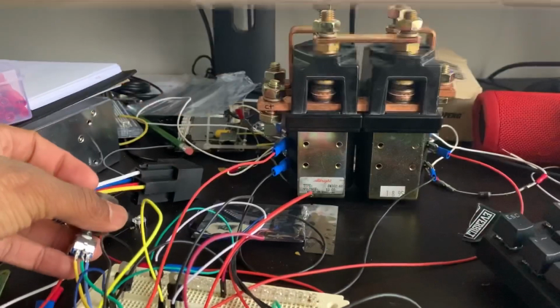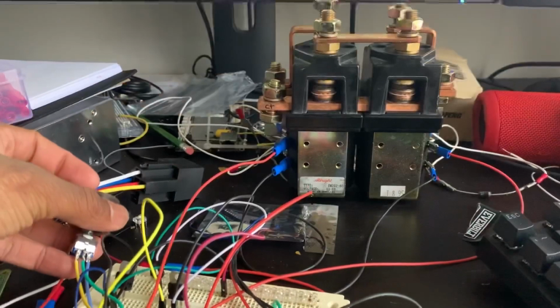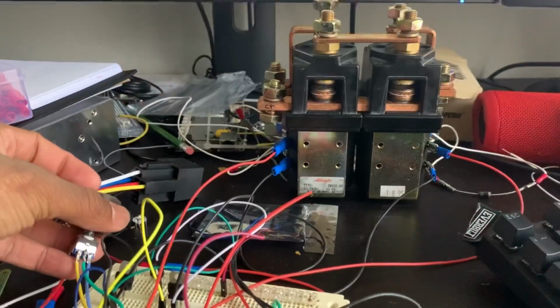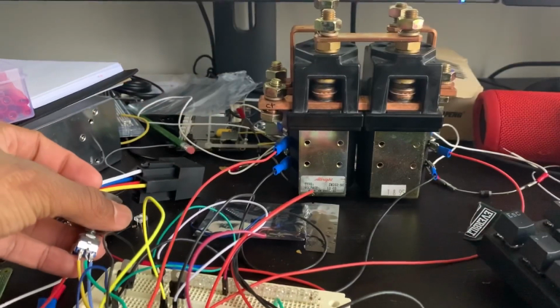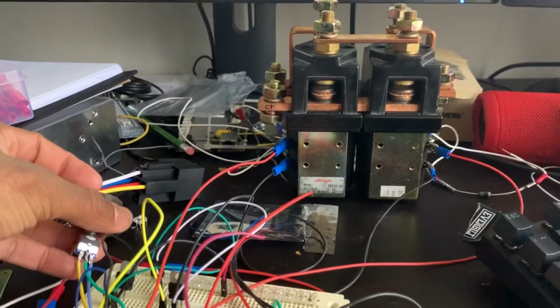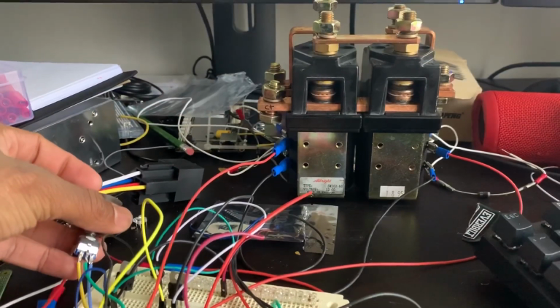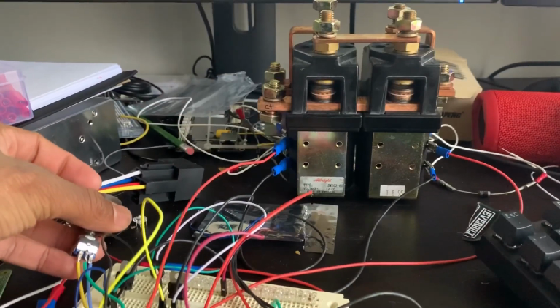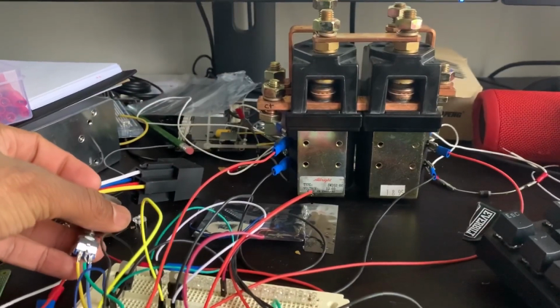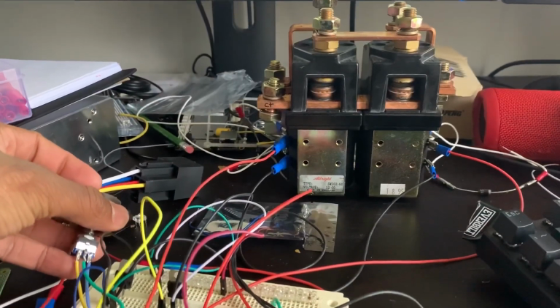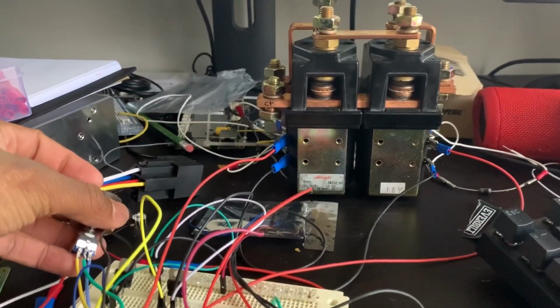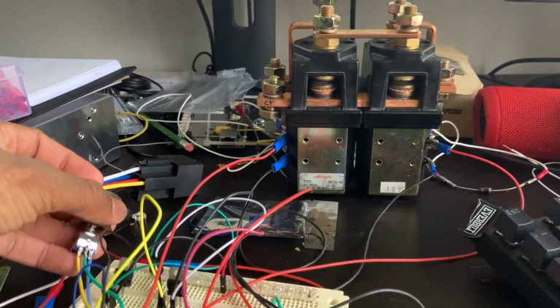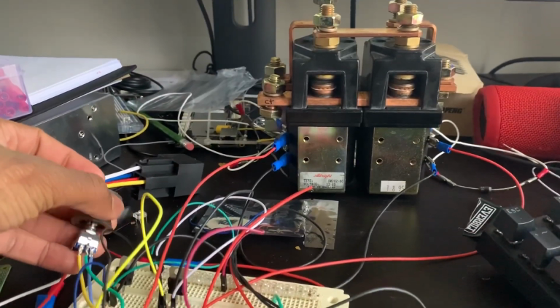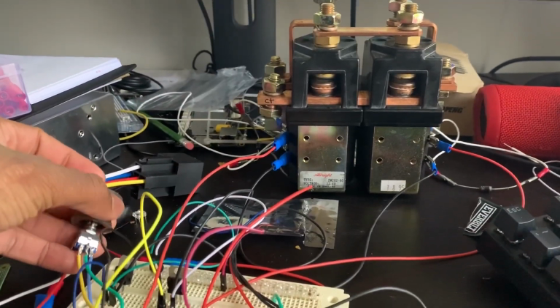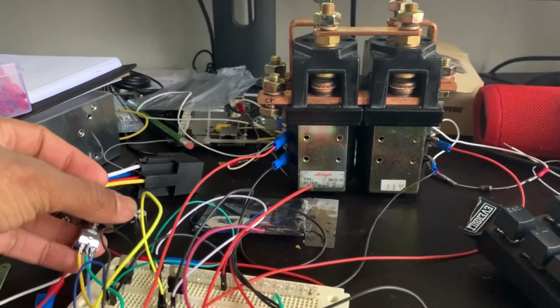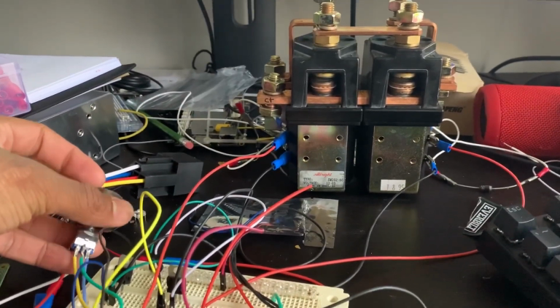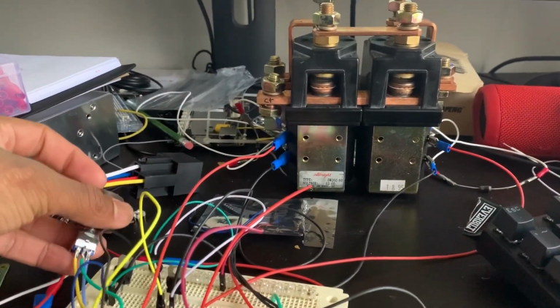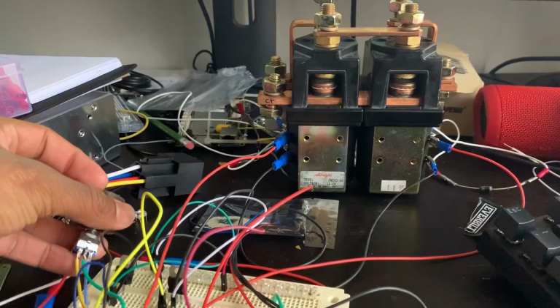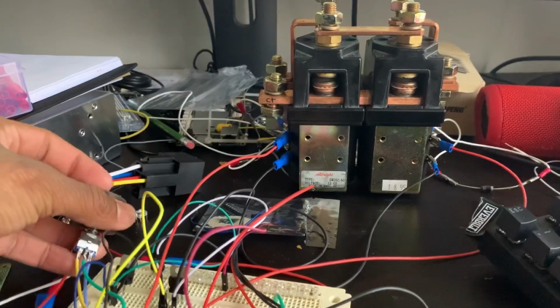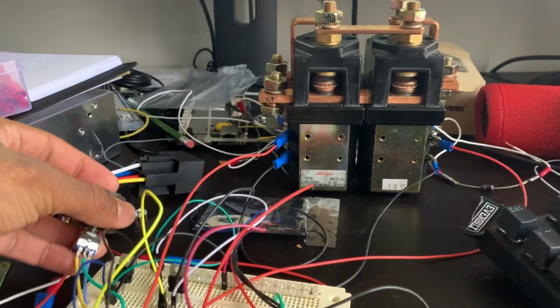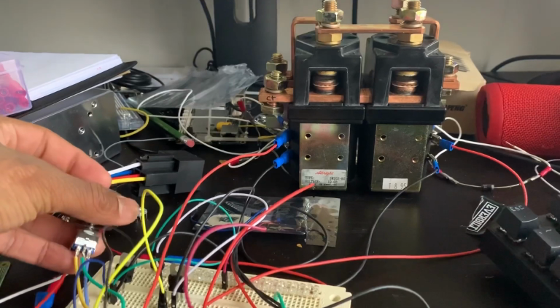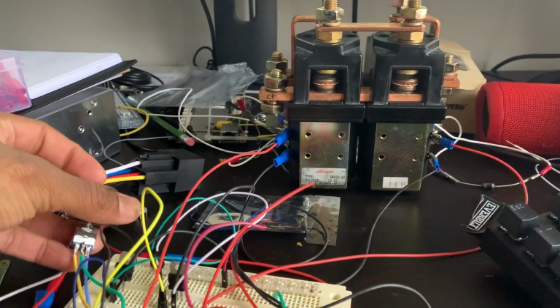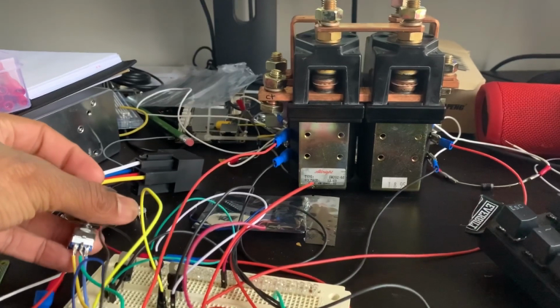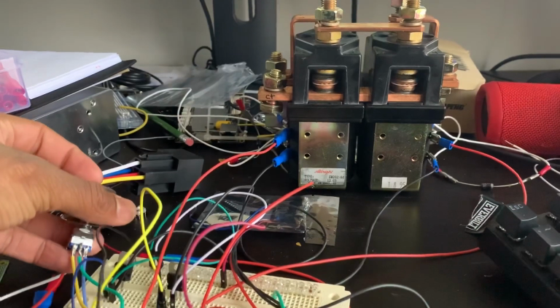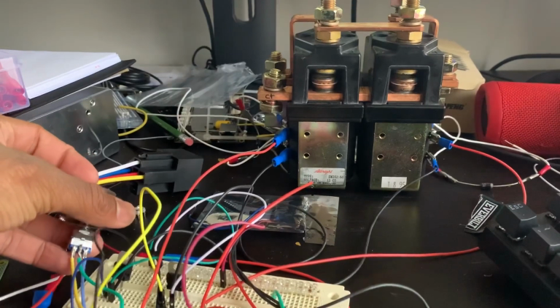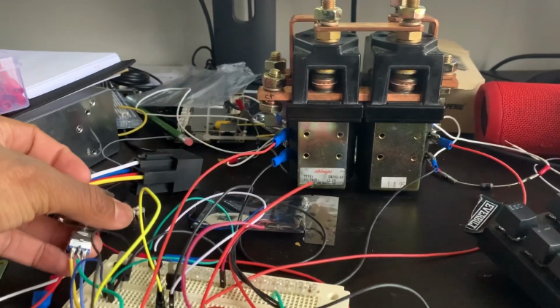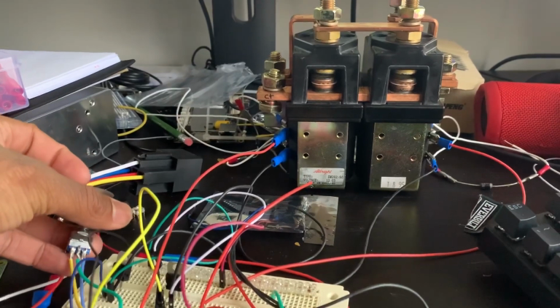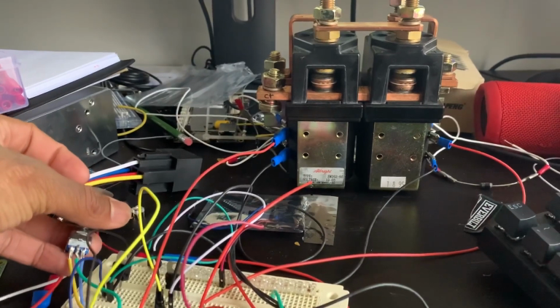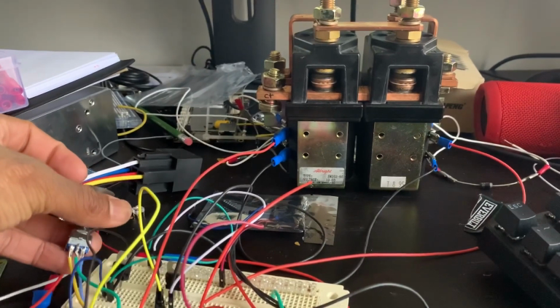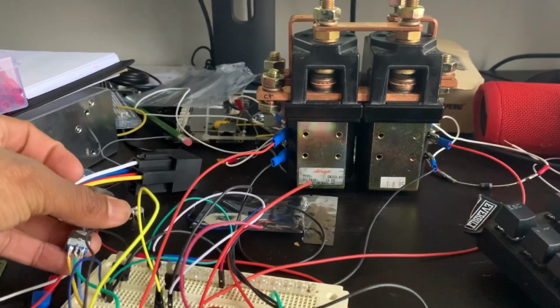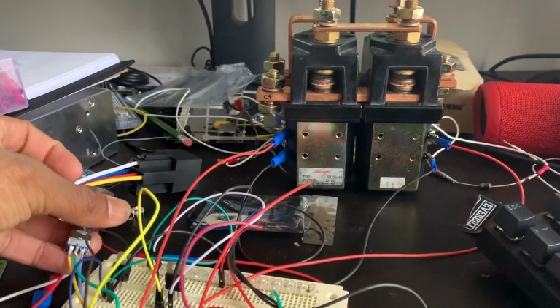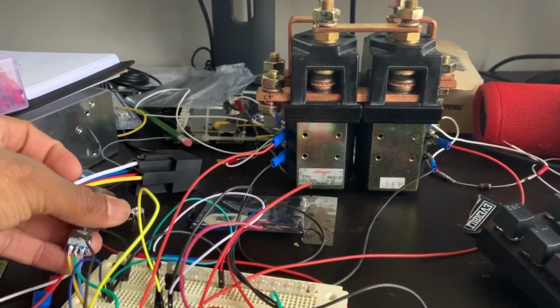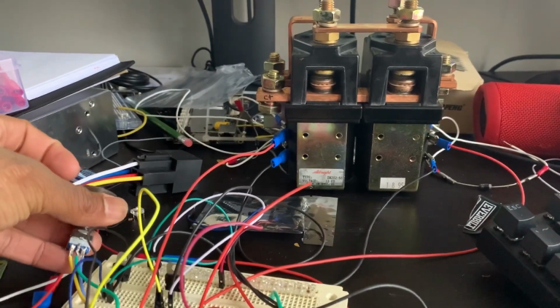This is testing the reverse contactor. I changed up the code a little bit, so this is how it looks now.